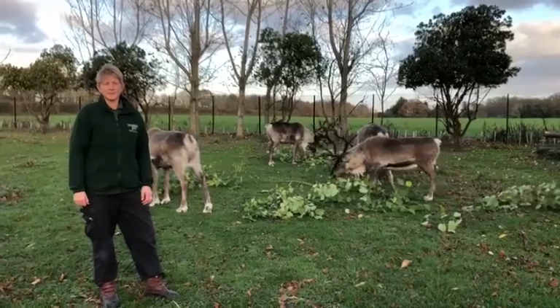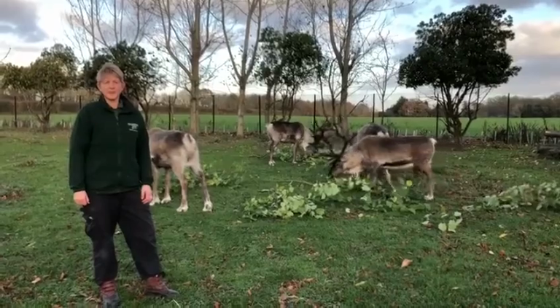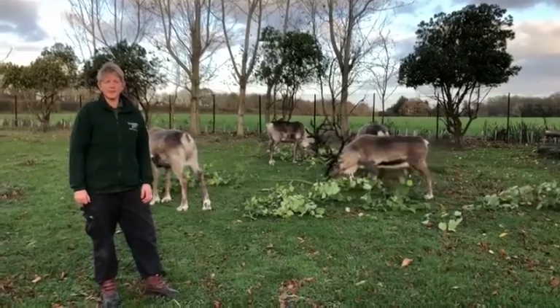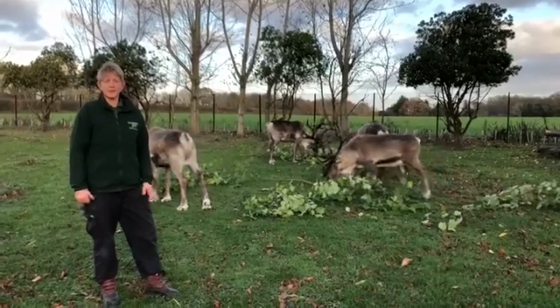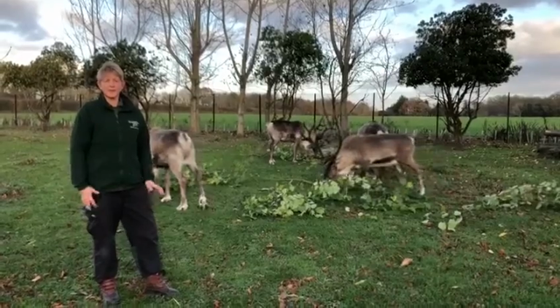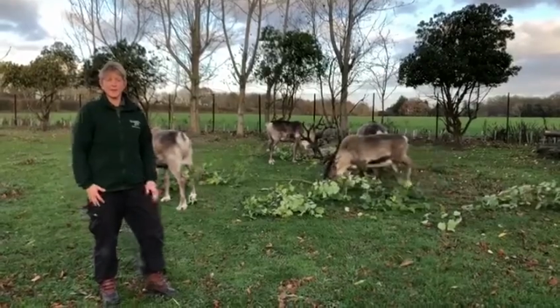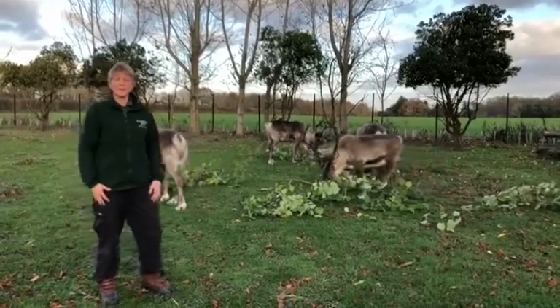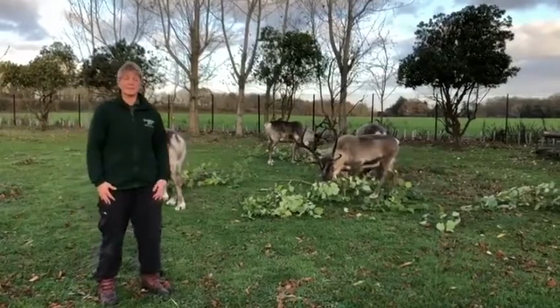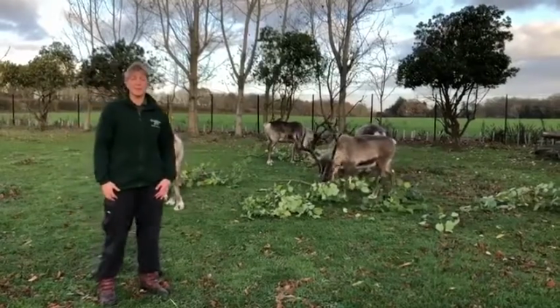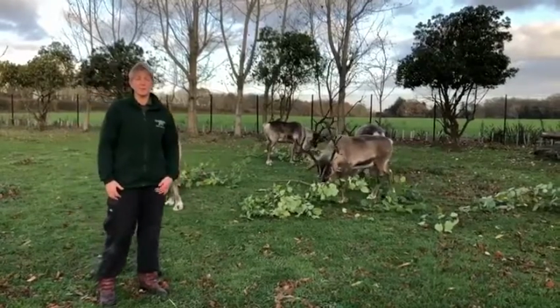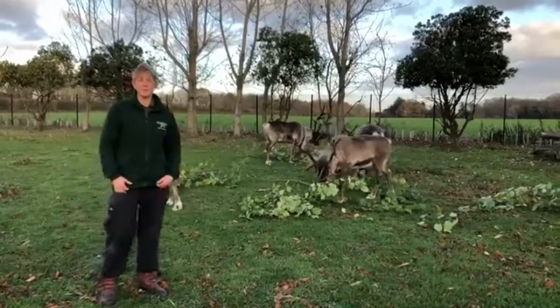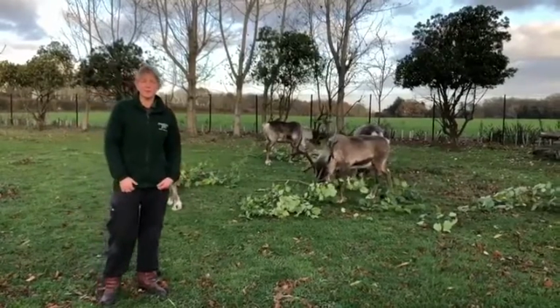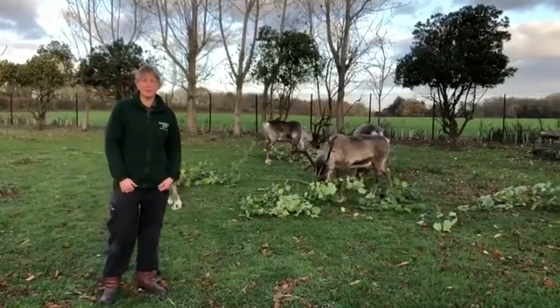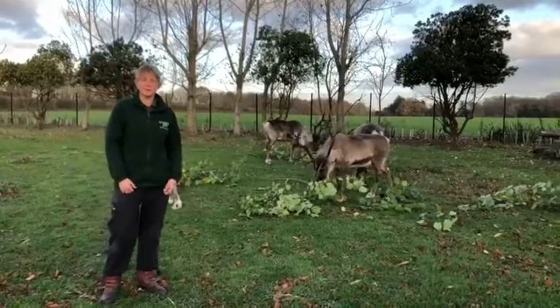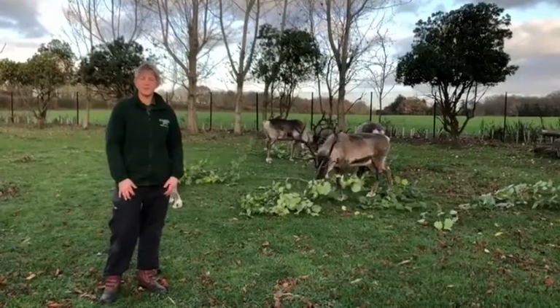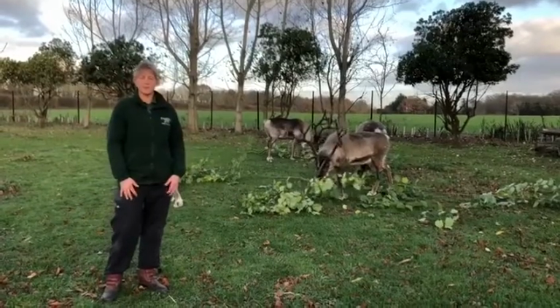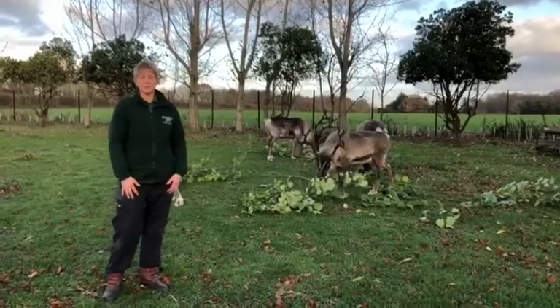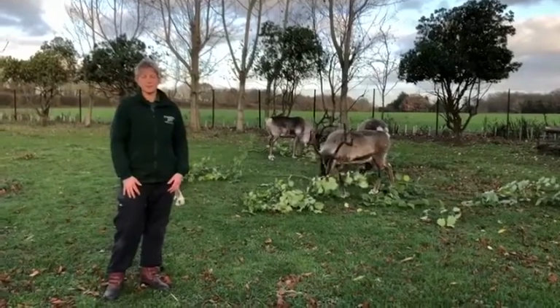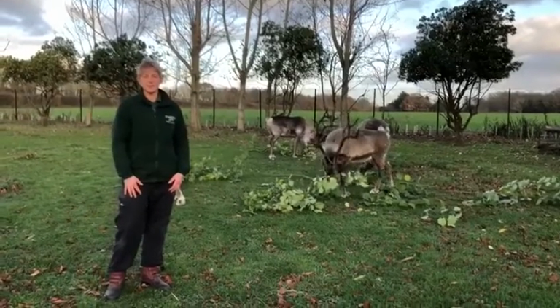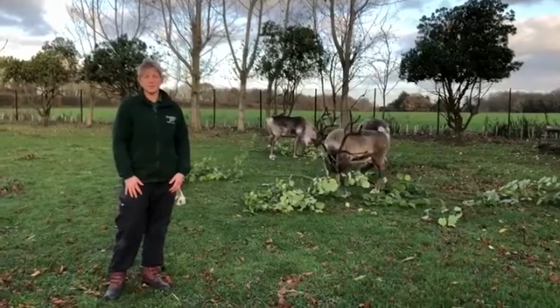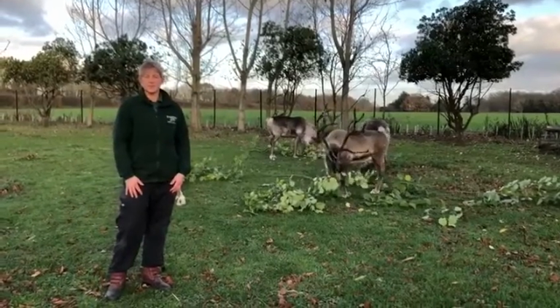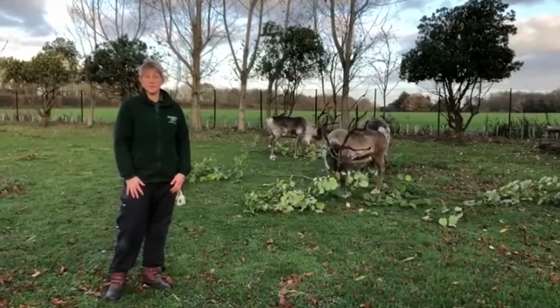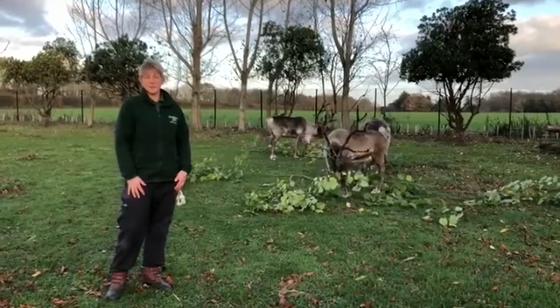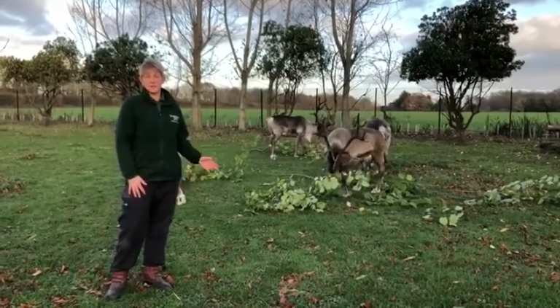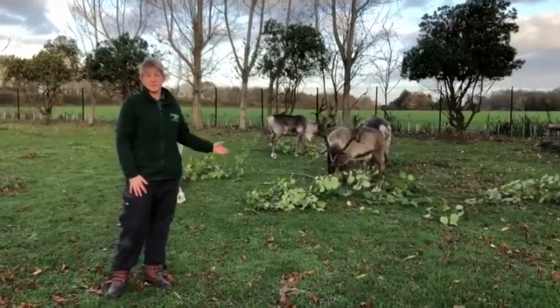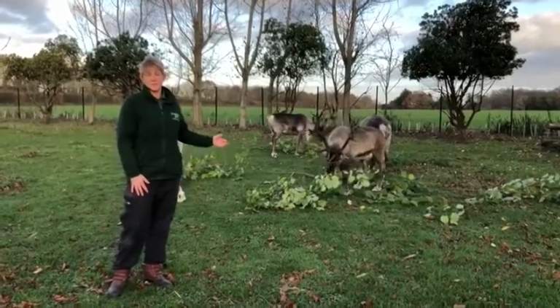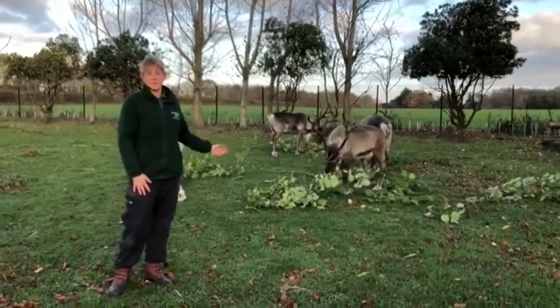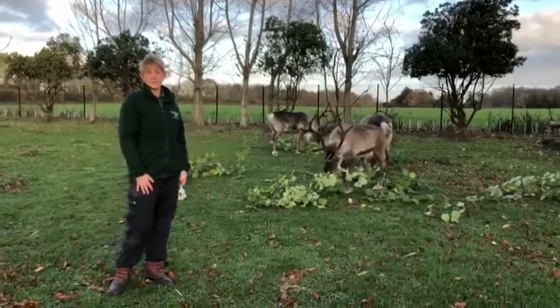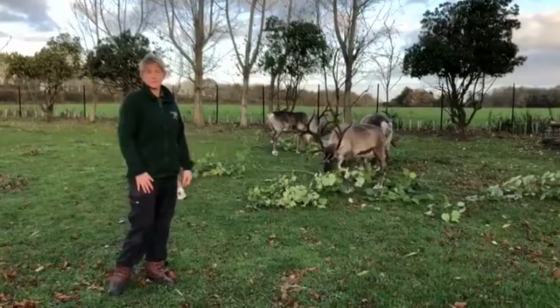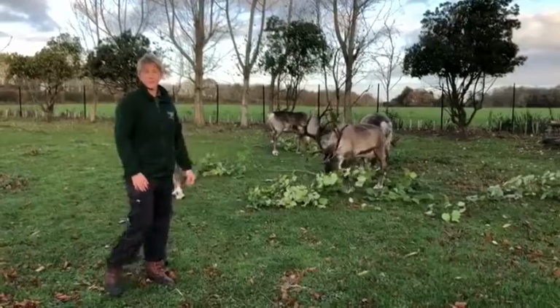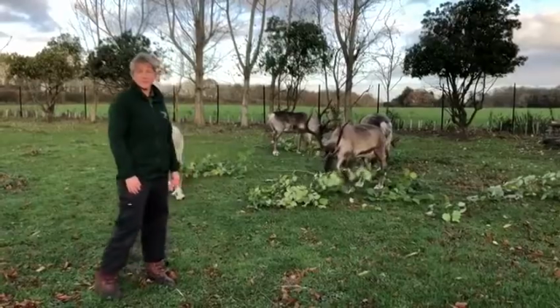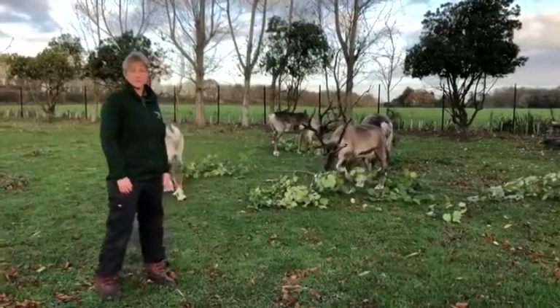Hello there, my name's Lisa and I'm one of the keepers here at Colchester Zoo. Today I'd like to introduce you to our reindeer.